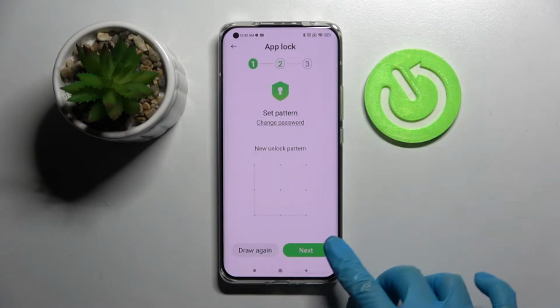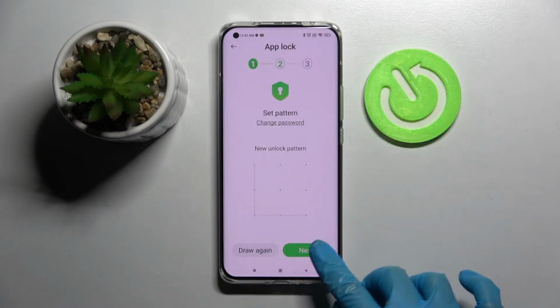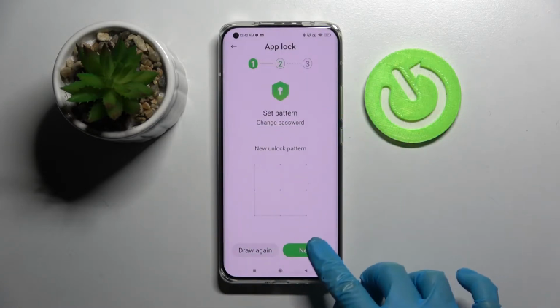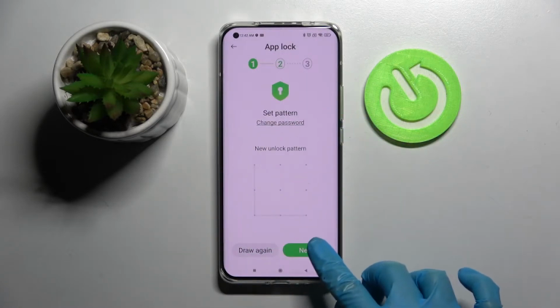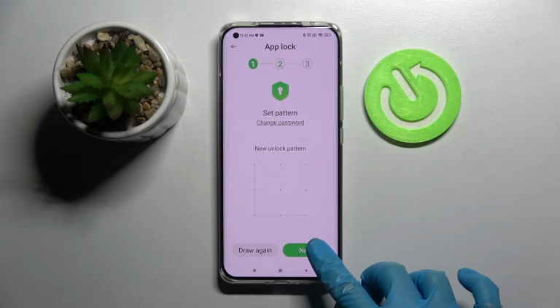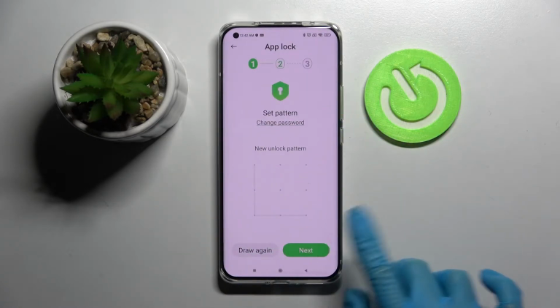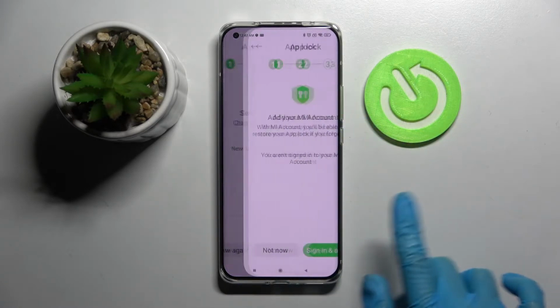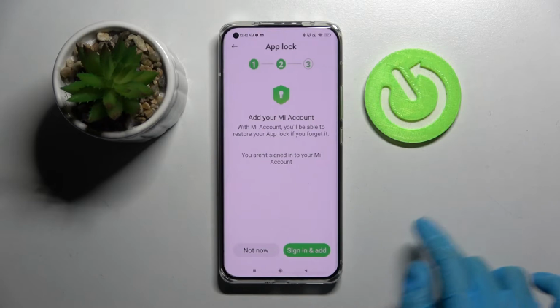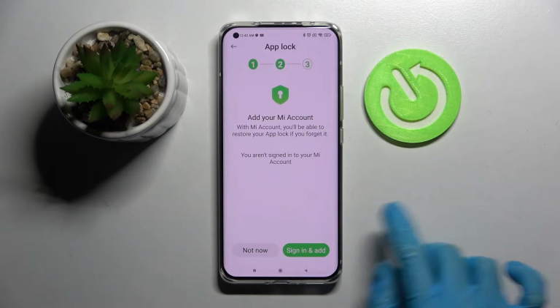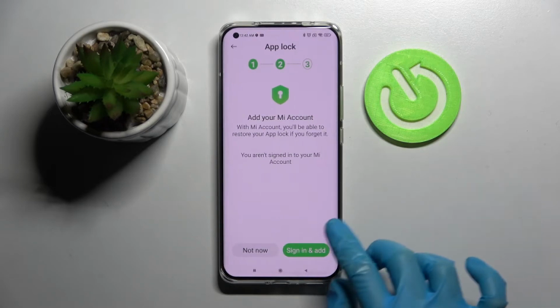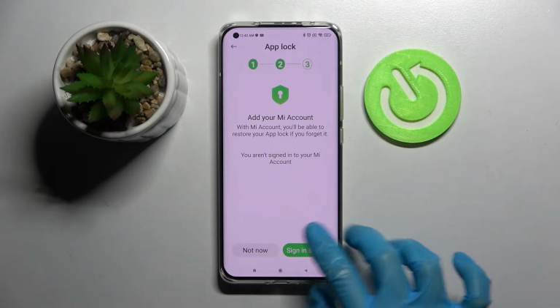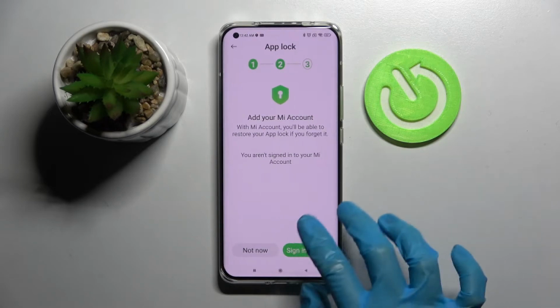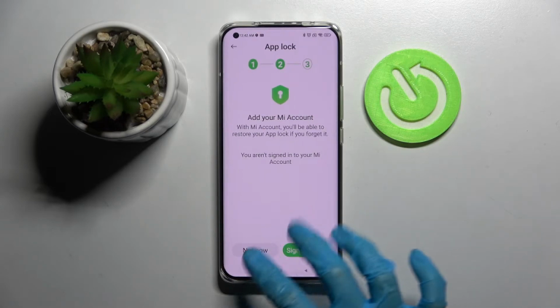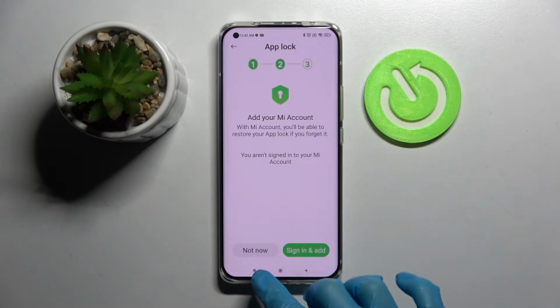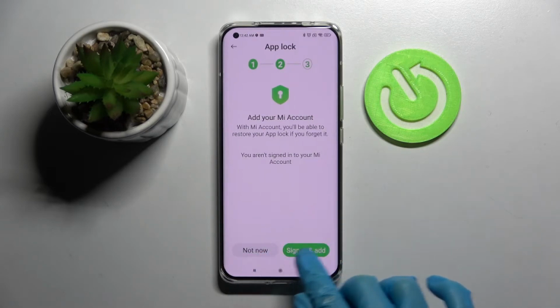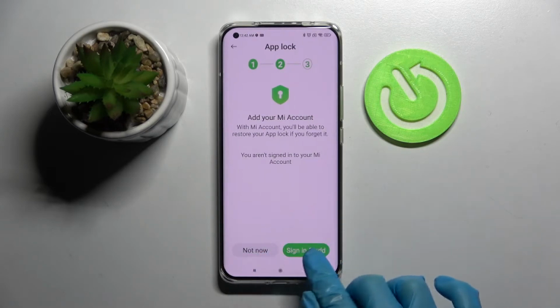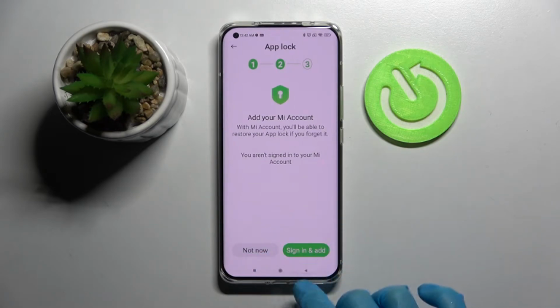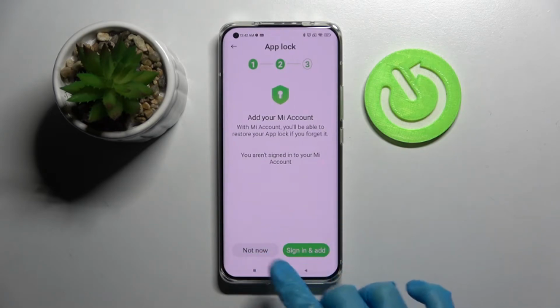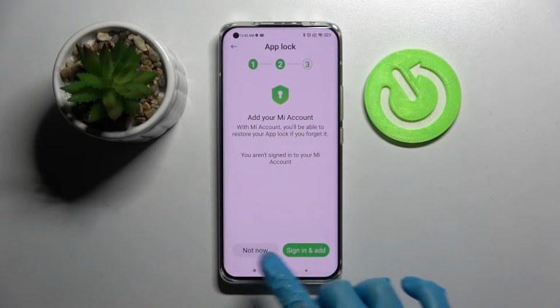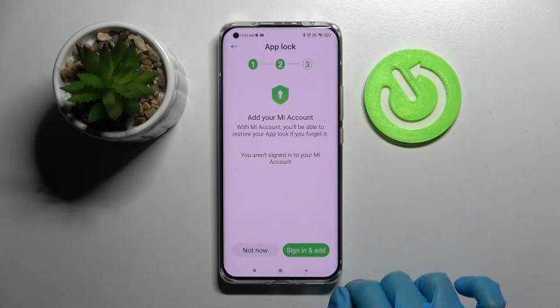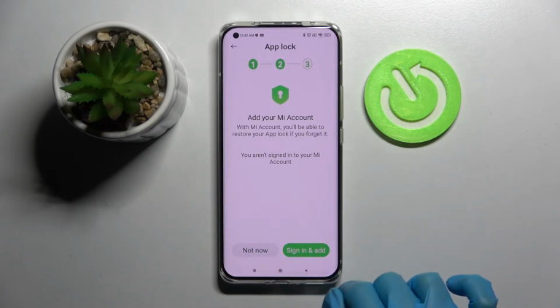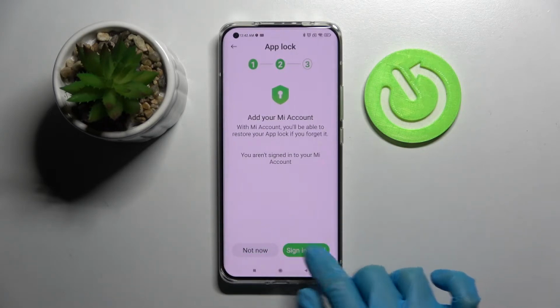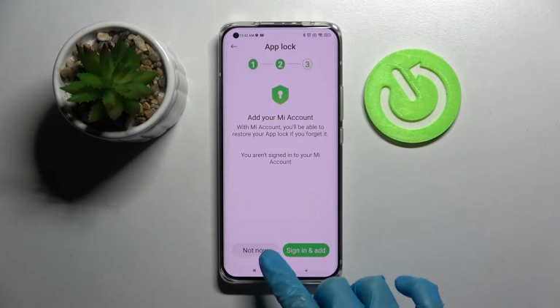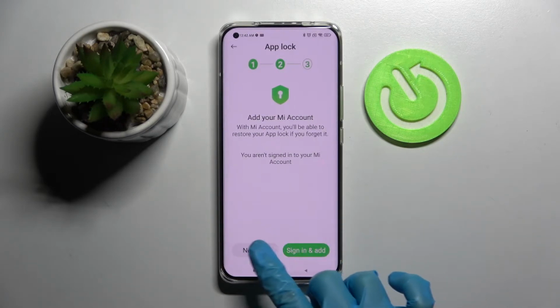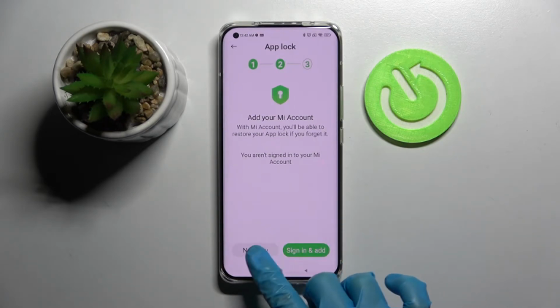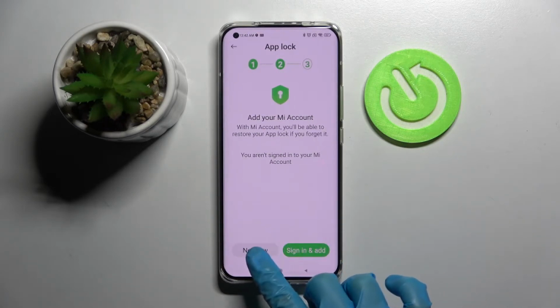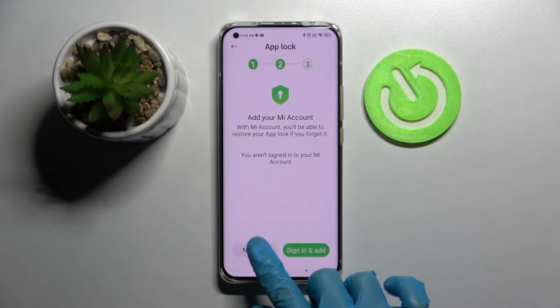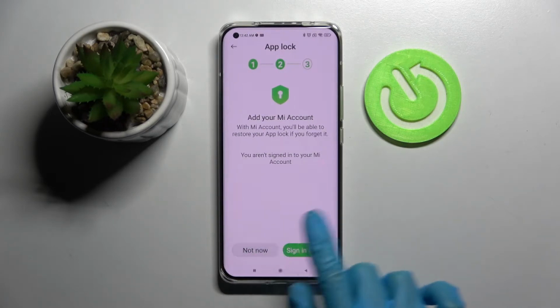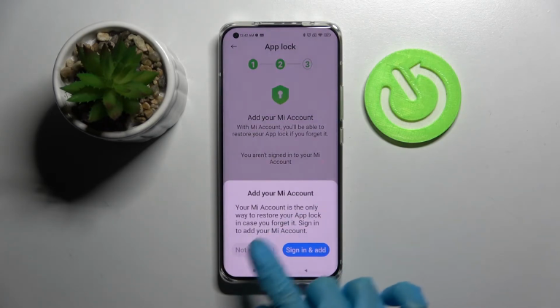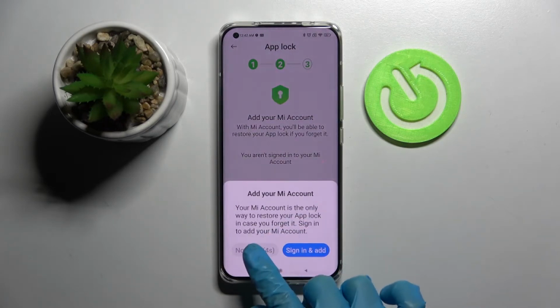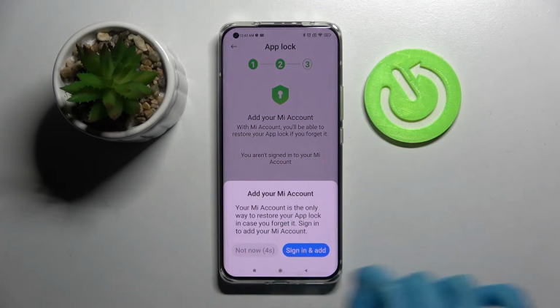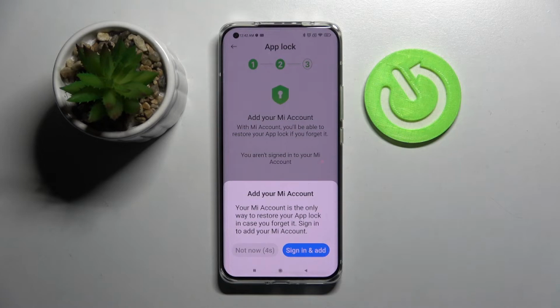After that, select Next at the bottom right corner and choose Sign In or Not Now. I will click on Not Now two times.